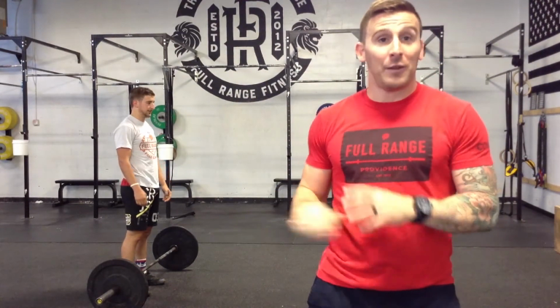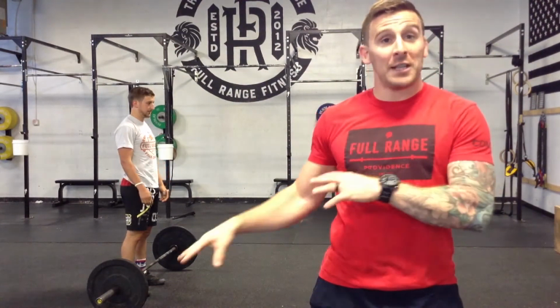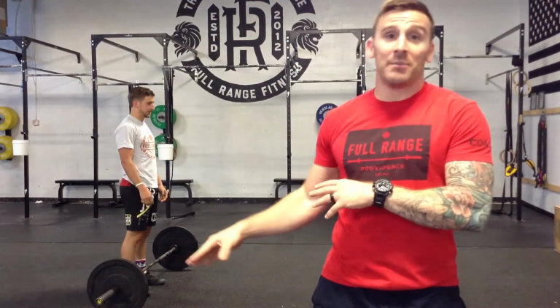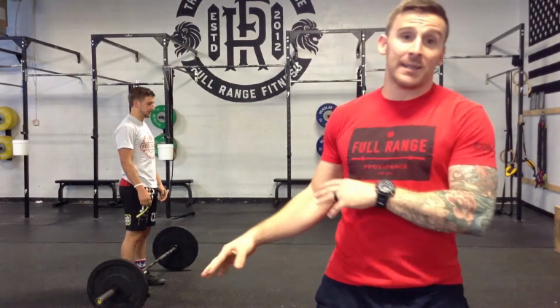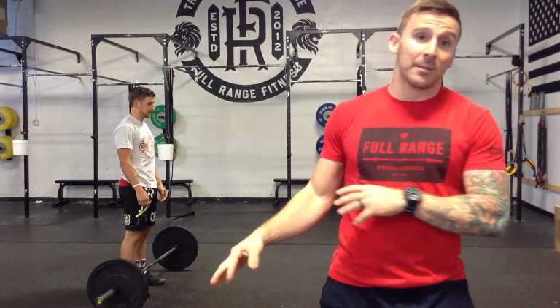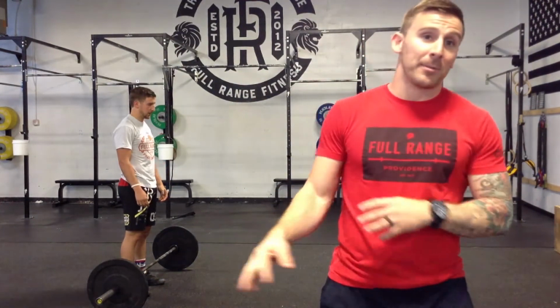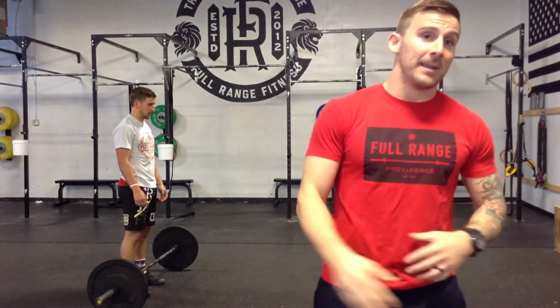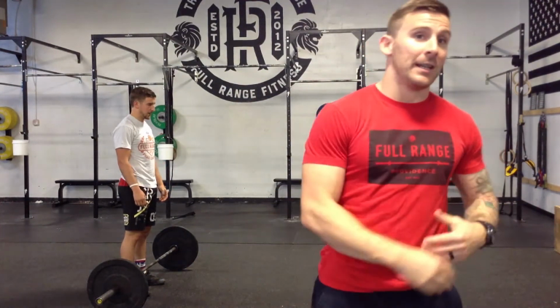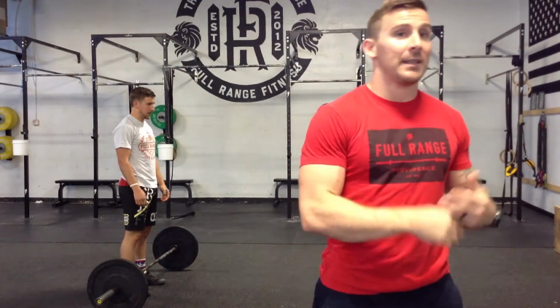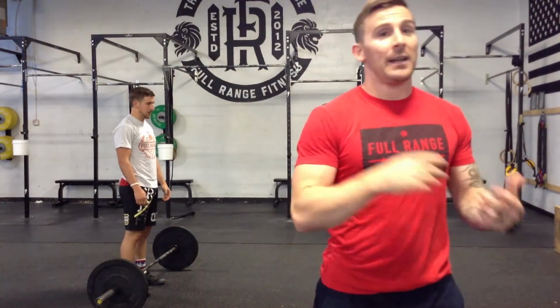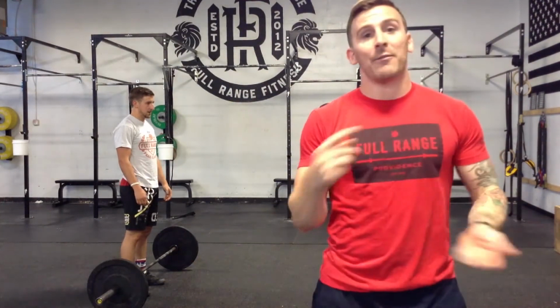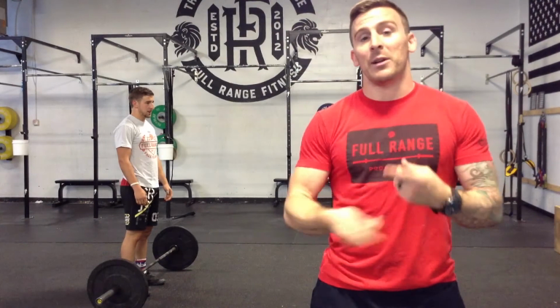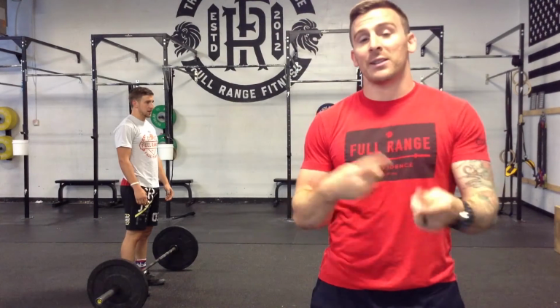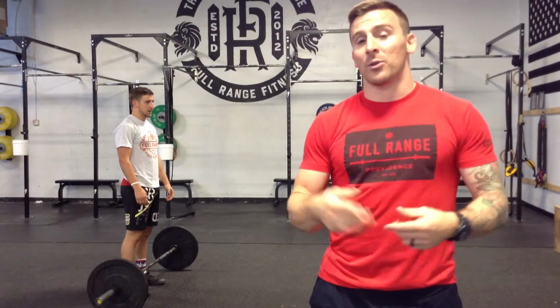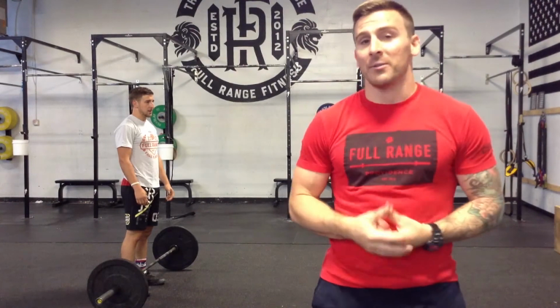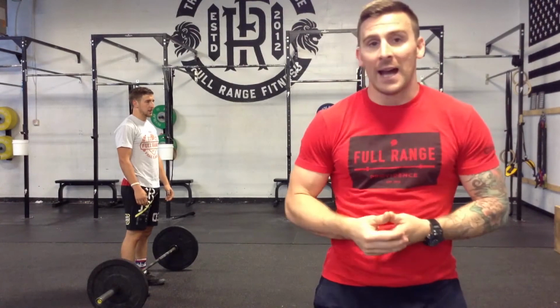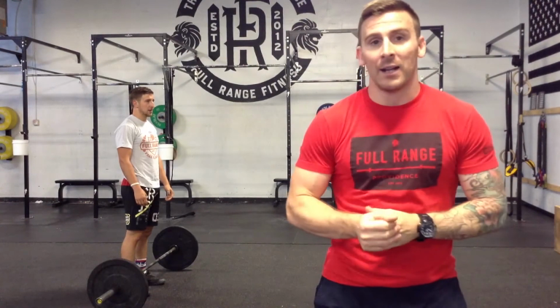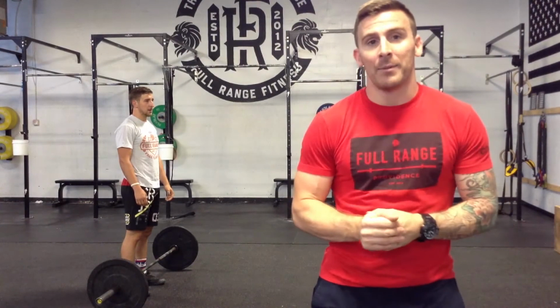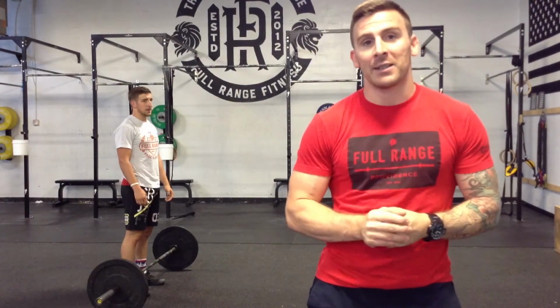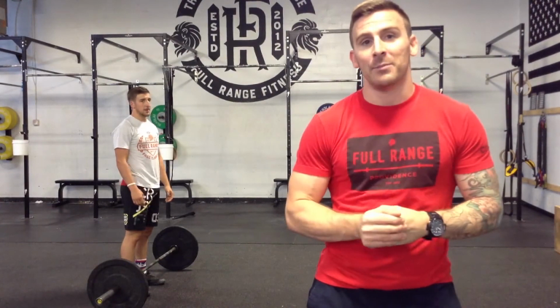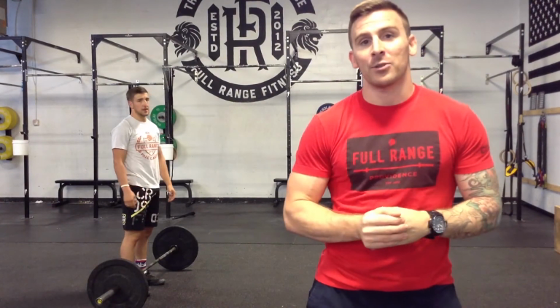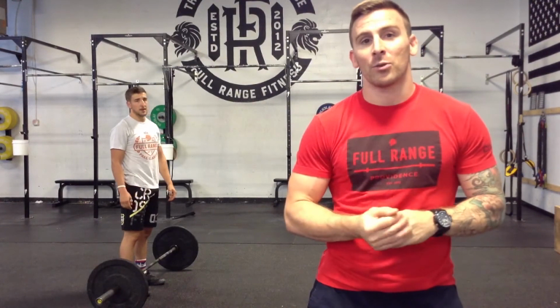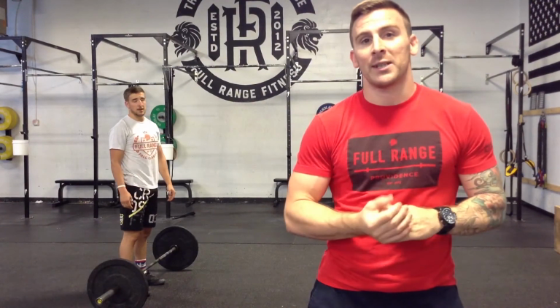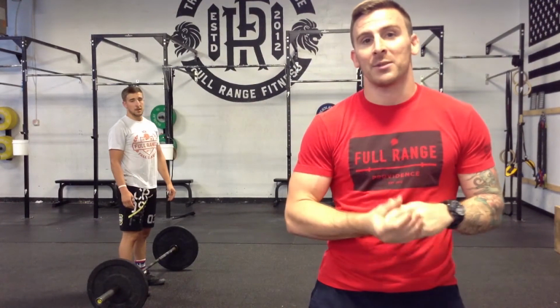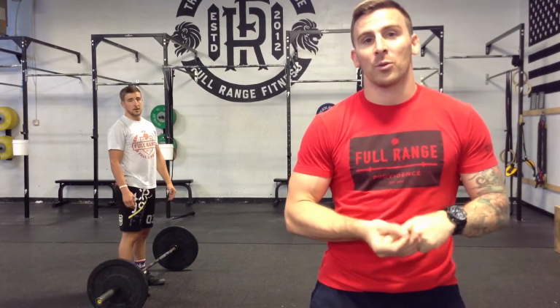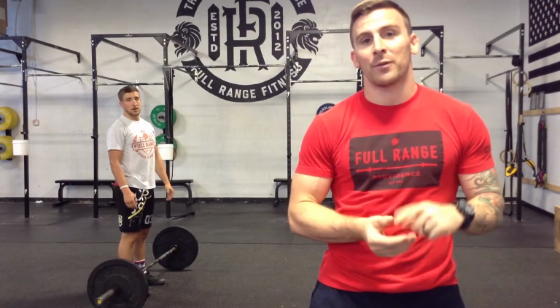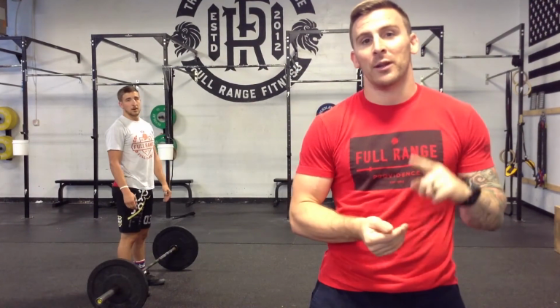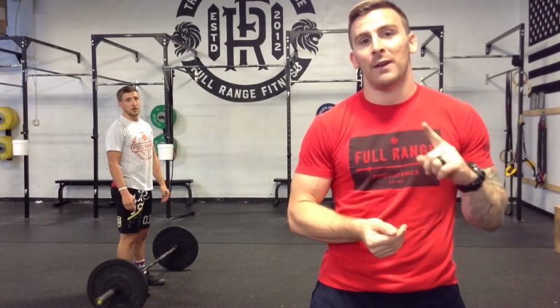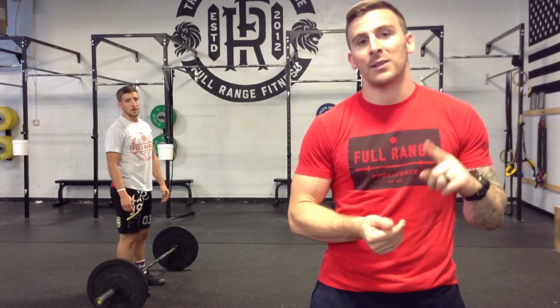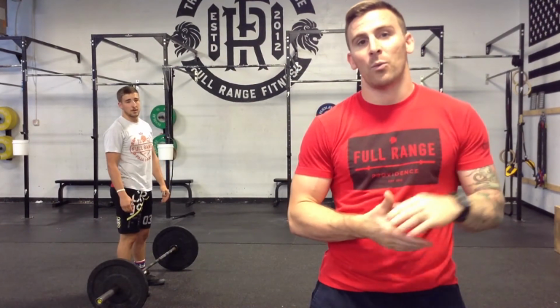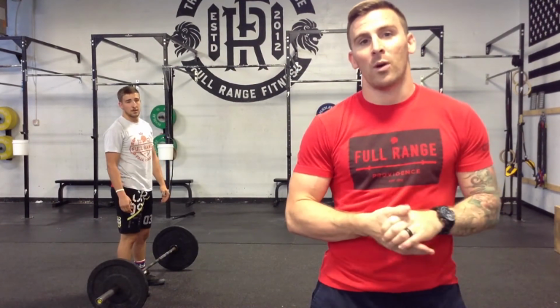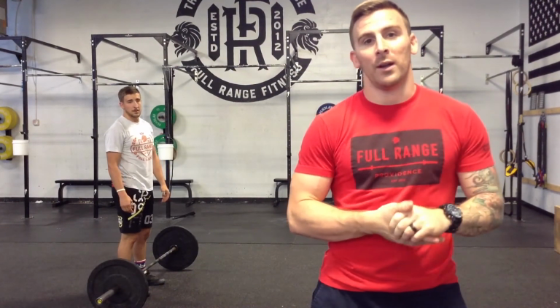You have 15 minutes to complete this. Everybody's score is going to be added up, and that's going to be your total team score for Event 1.